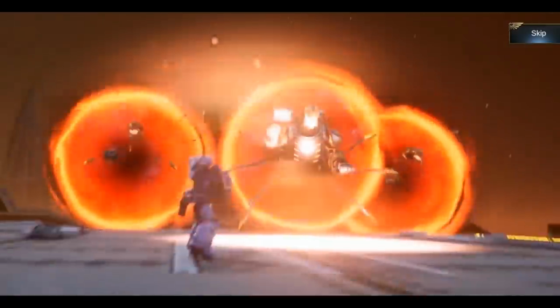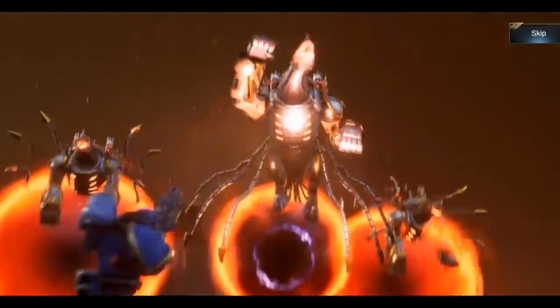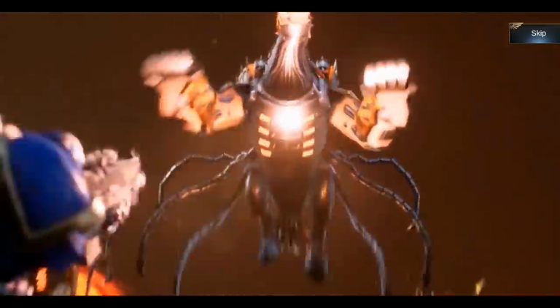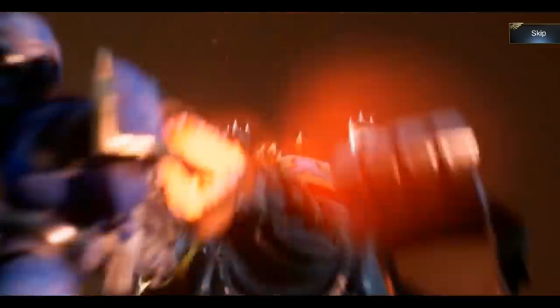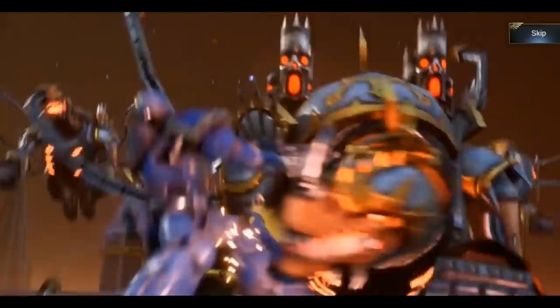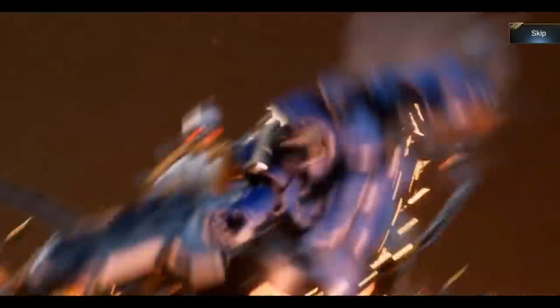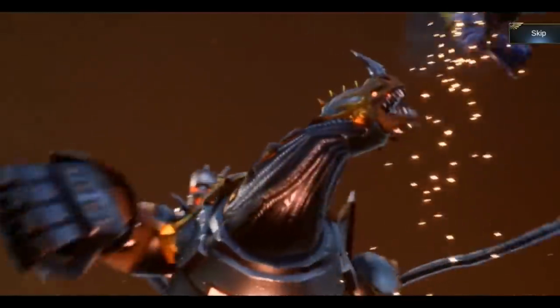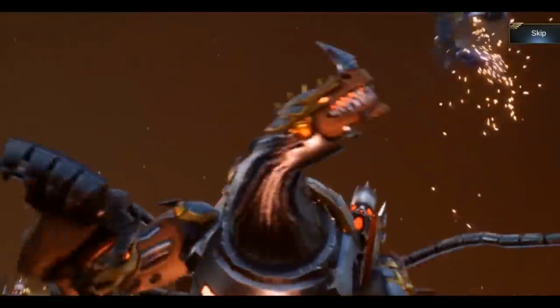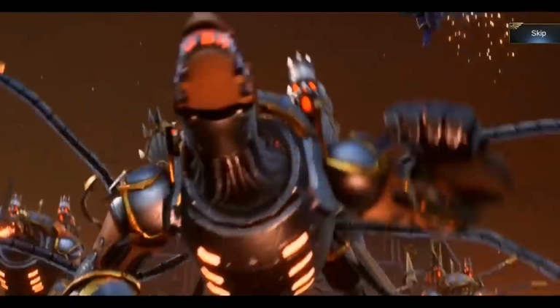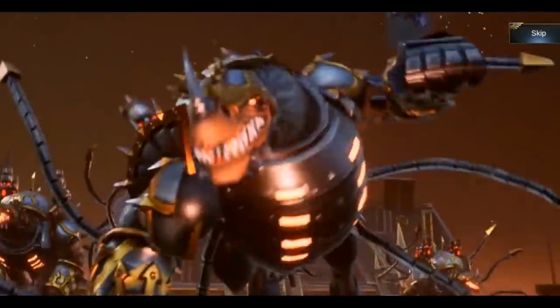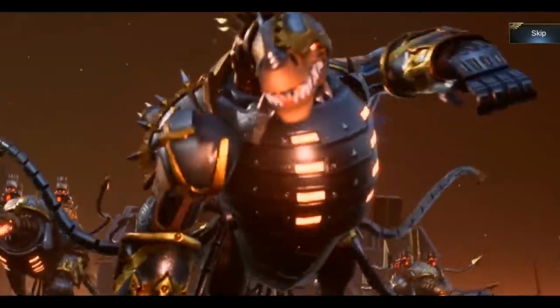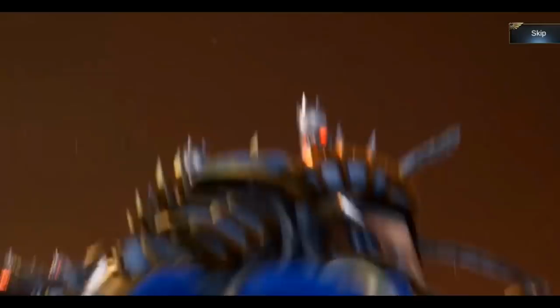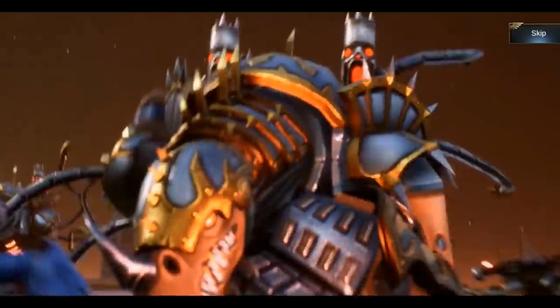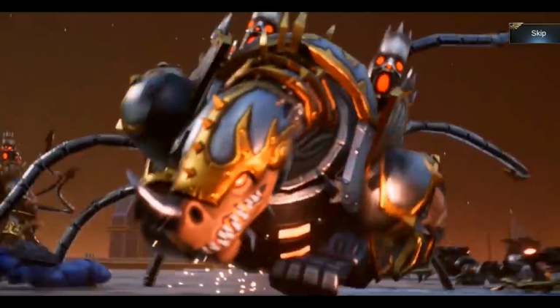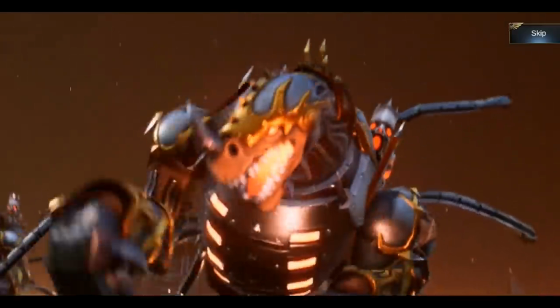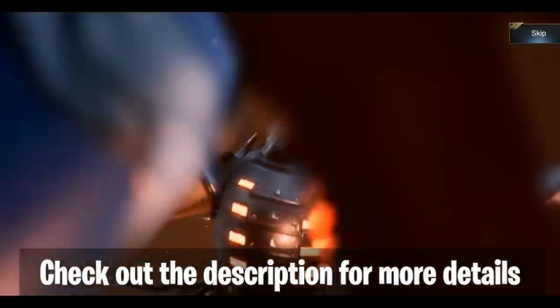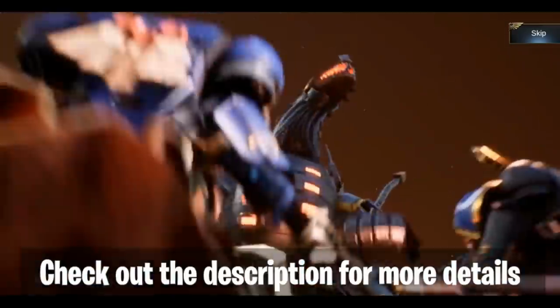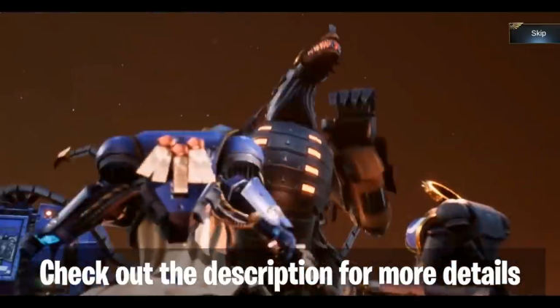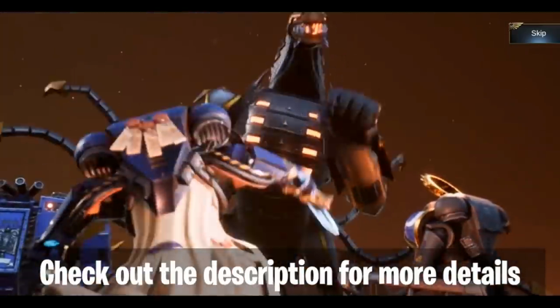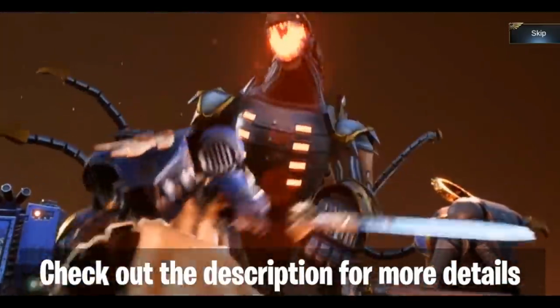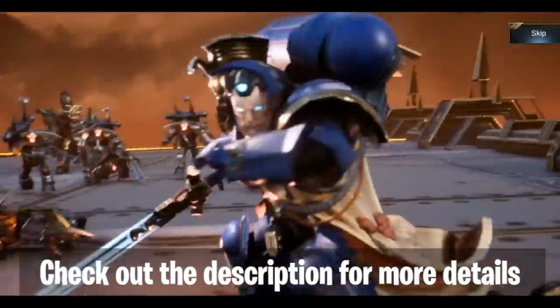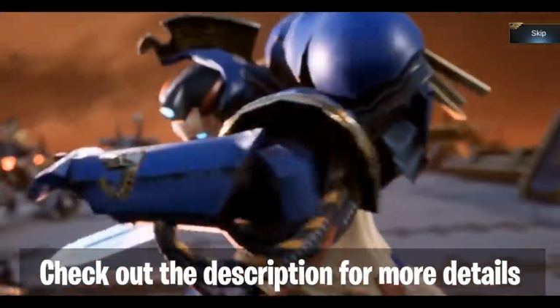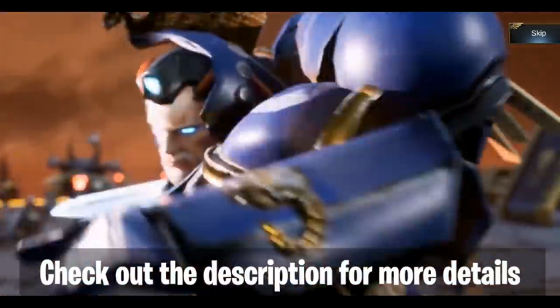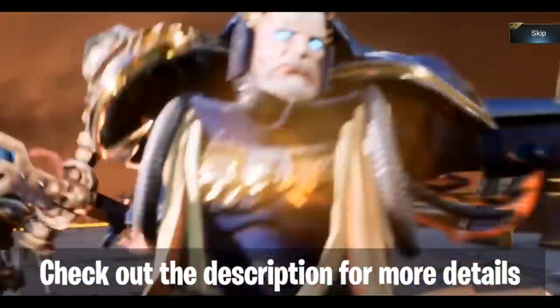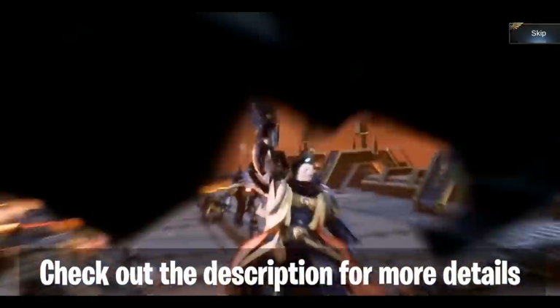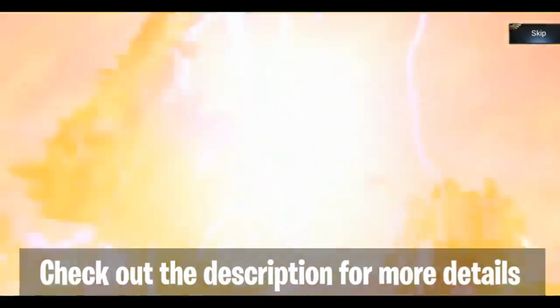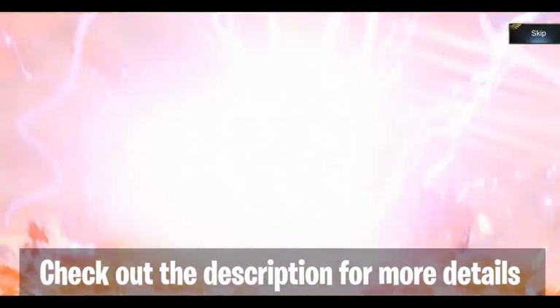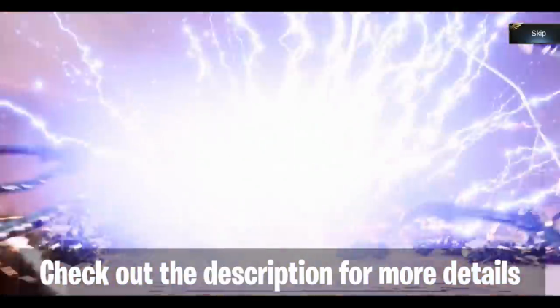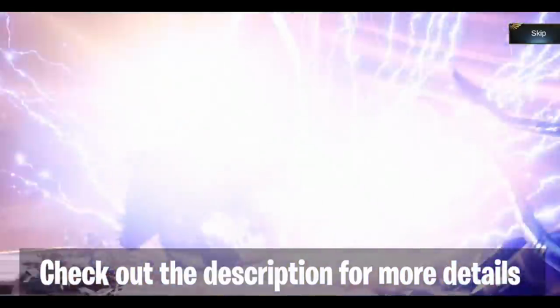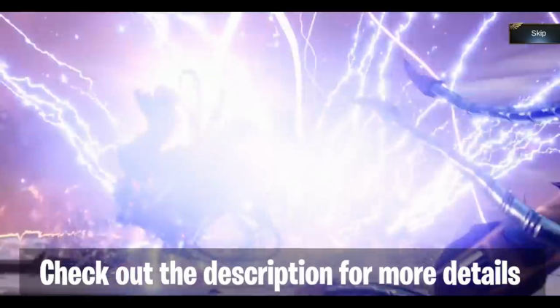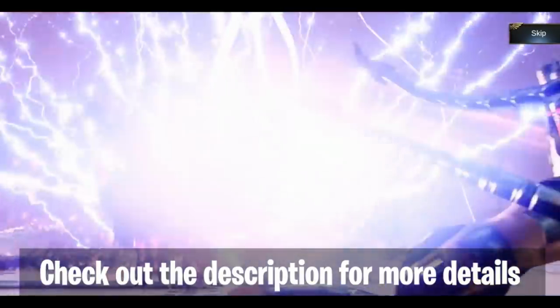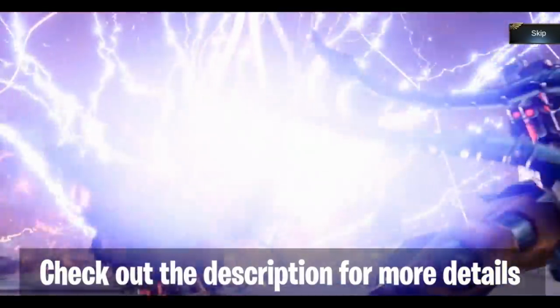By the way guys, the Cordis test event will start from August 30. Answer questions in-game to join the 2 million crystals prize pool.